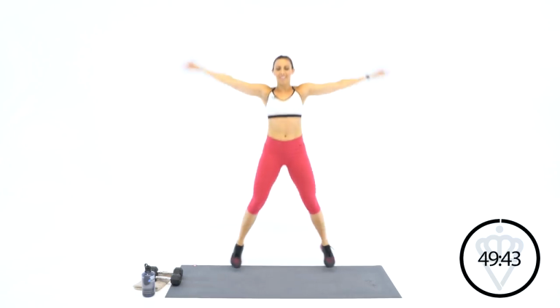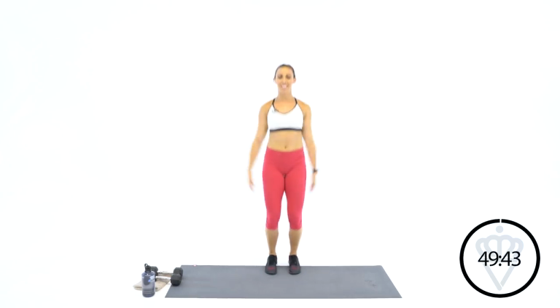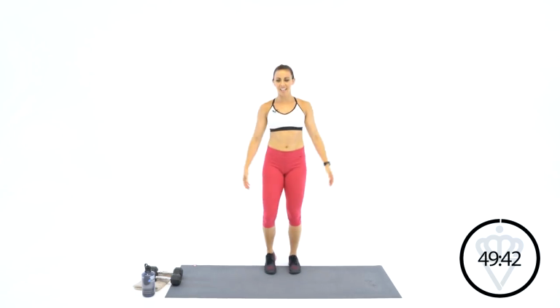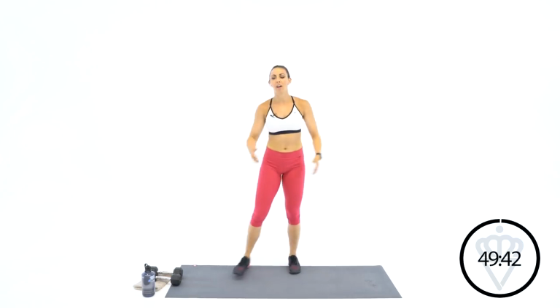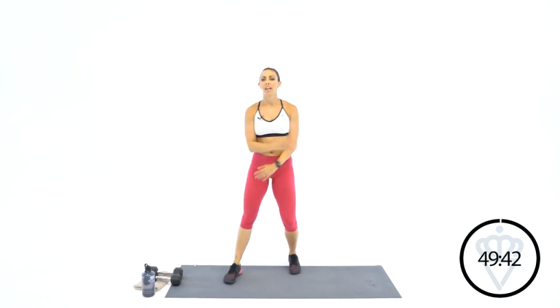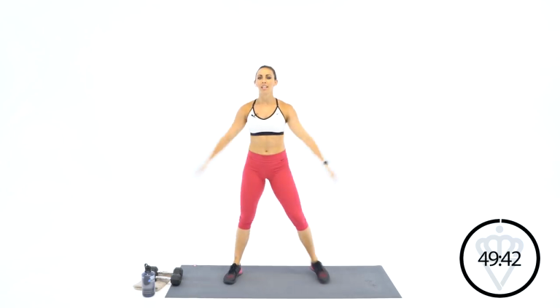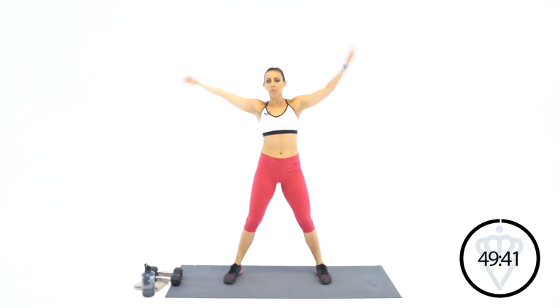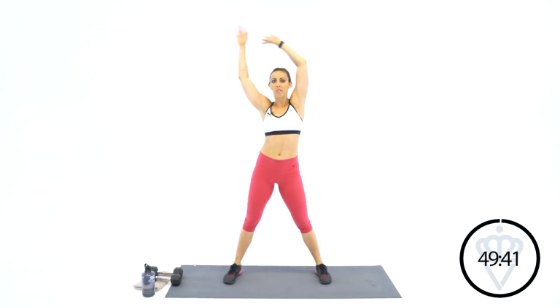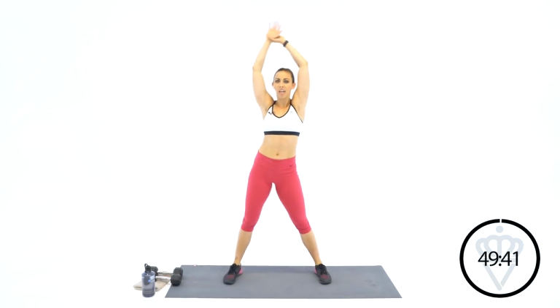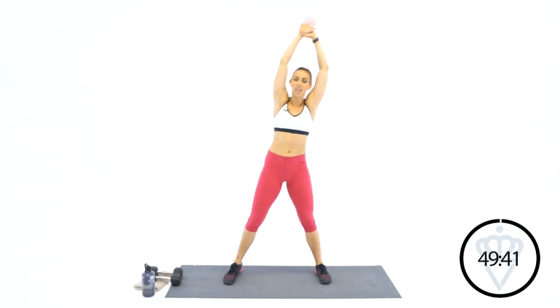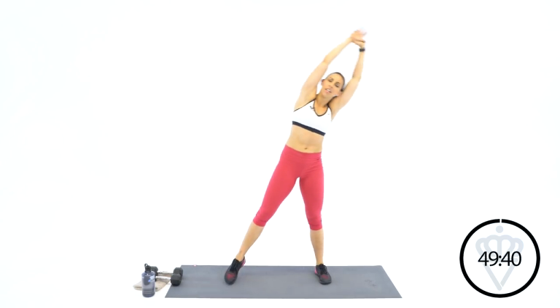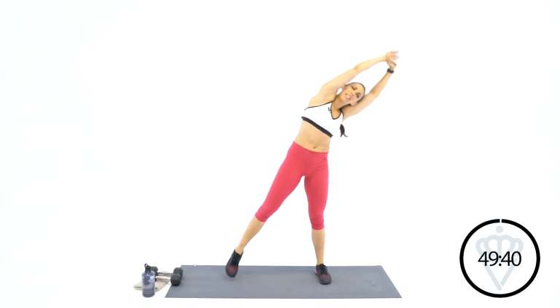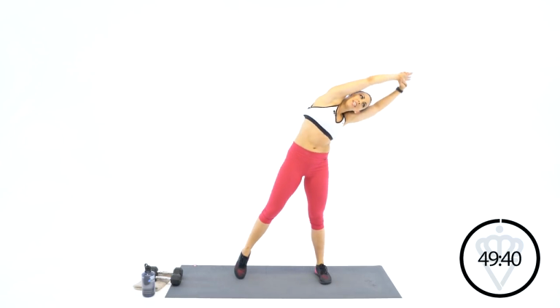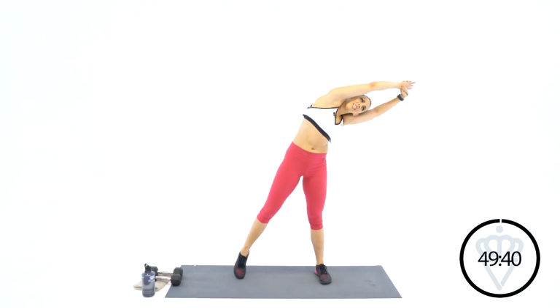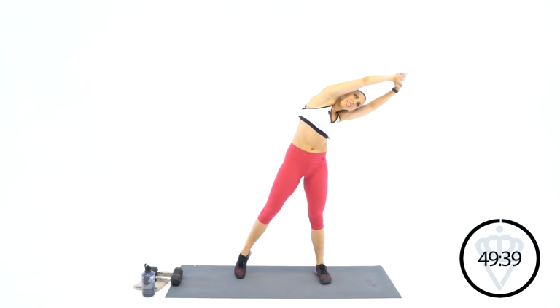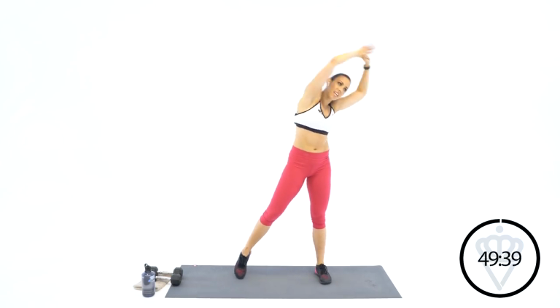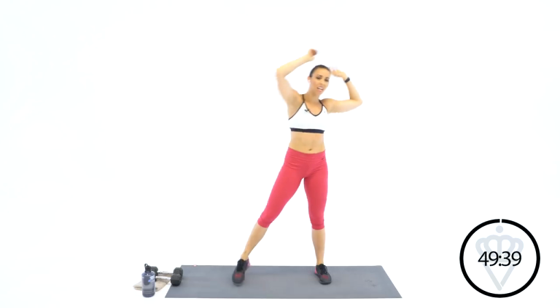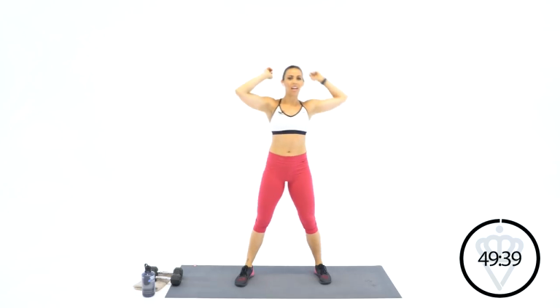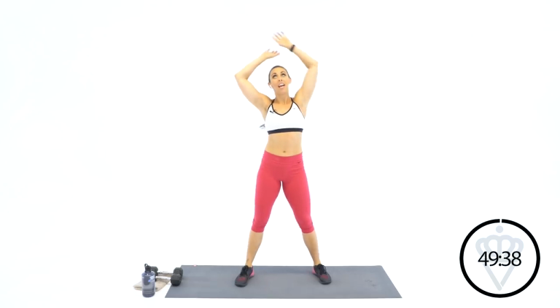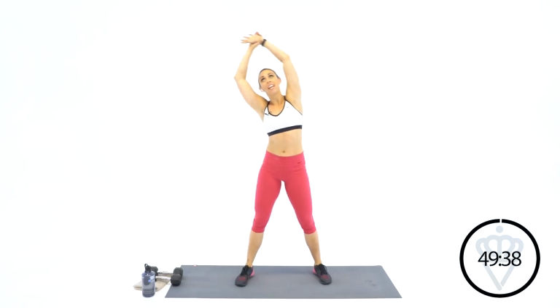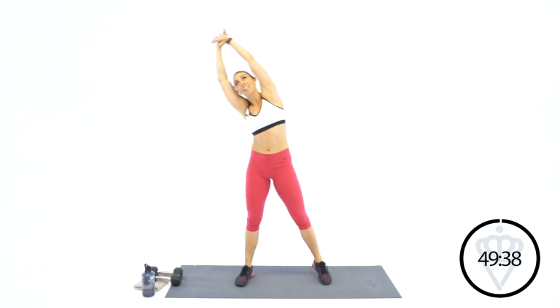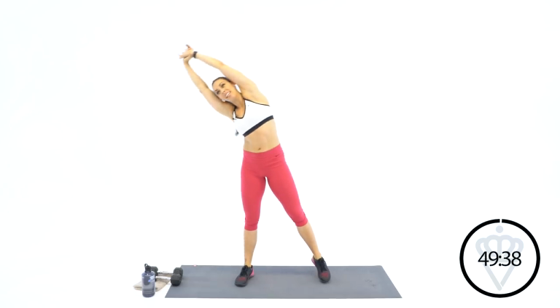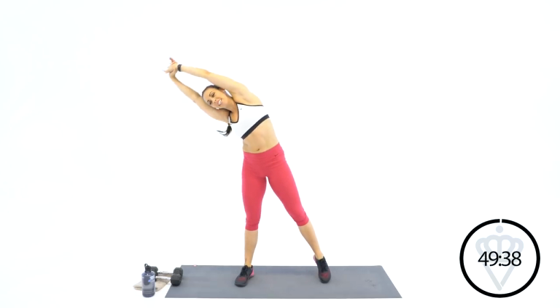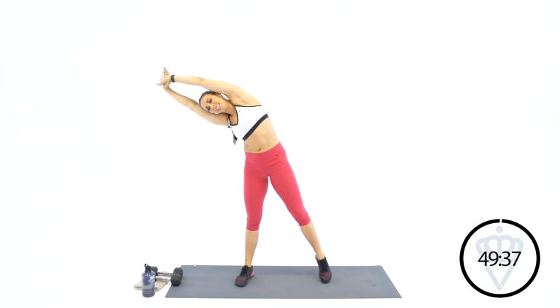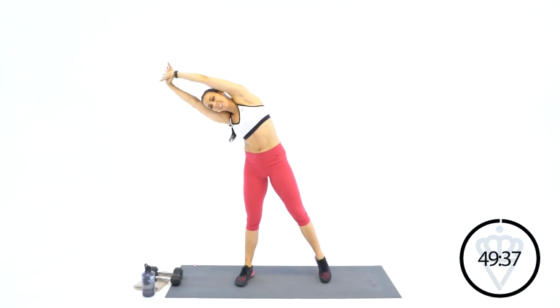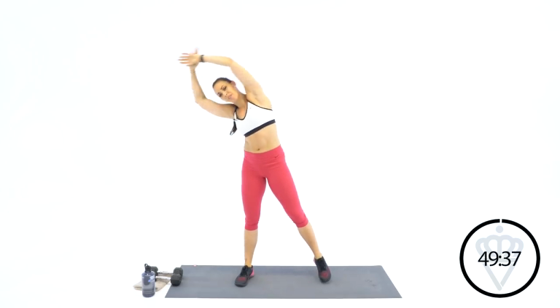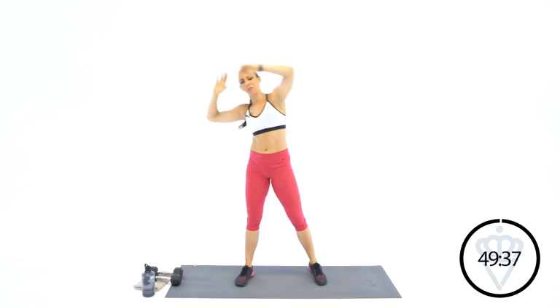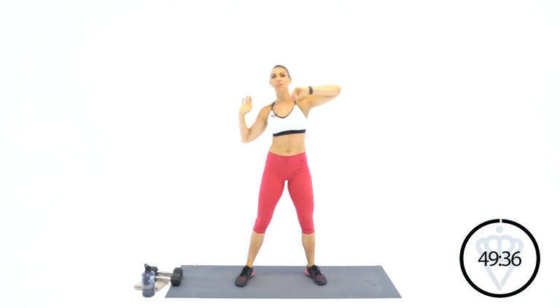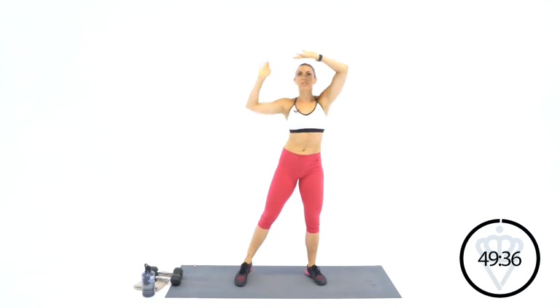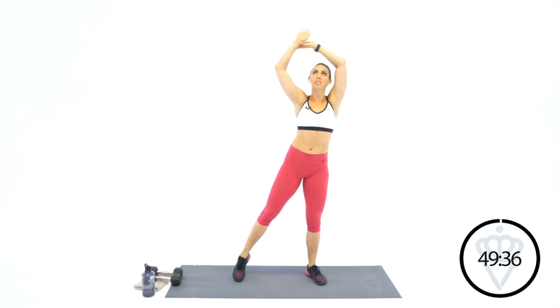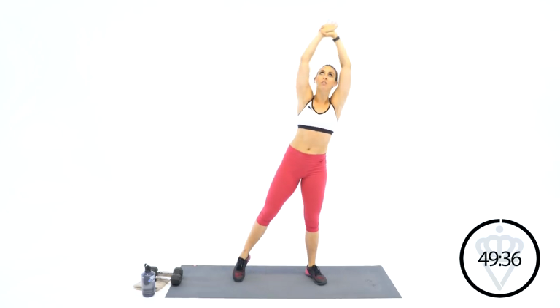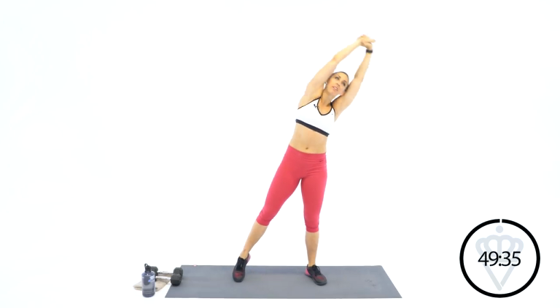All right, take it out. Hands up over your head. You're gonna lean — and lean. Pull those wrists over.